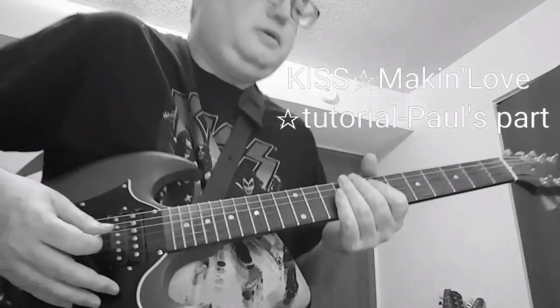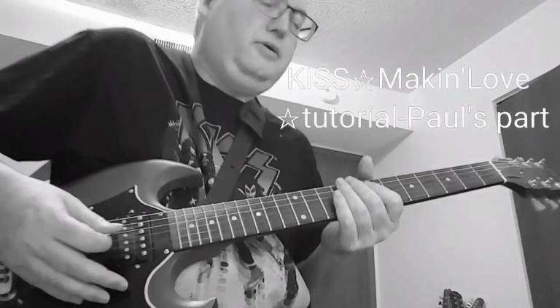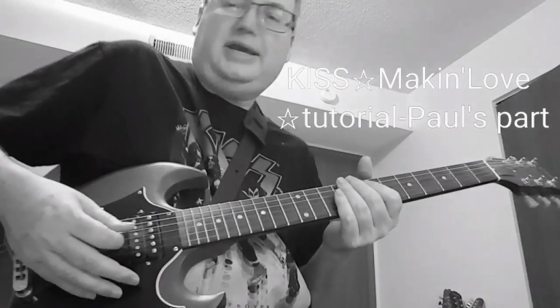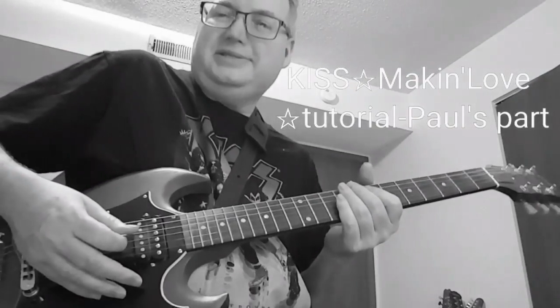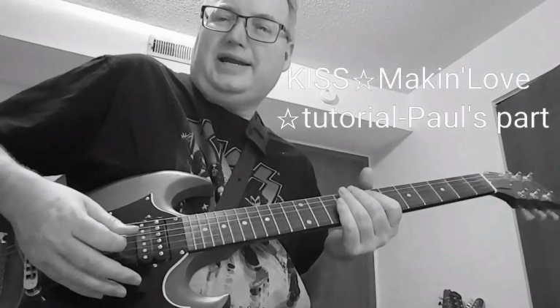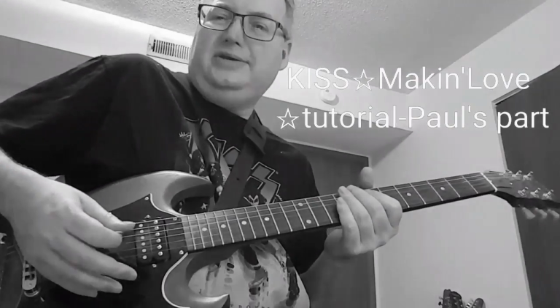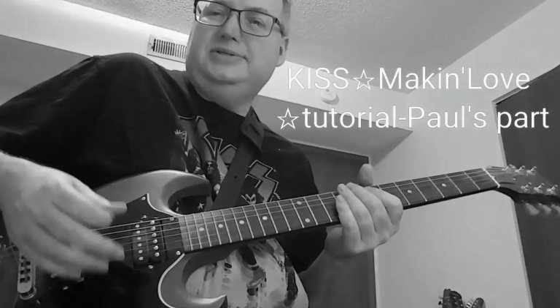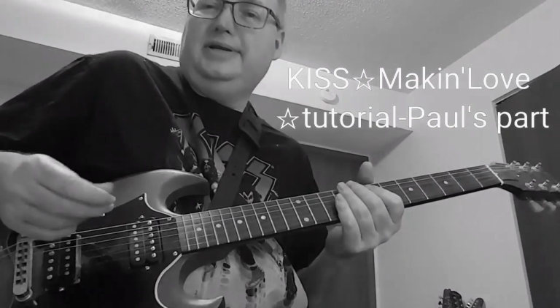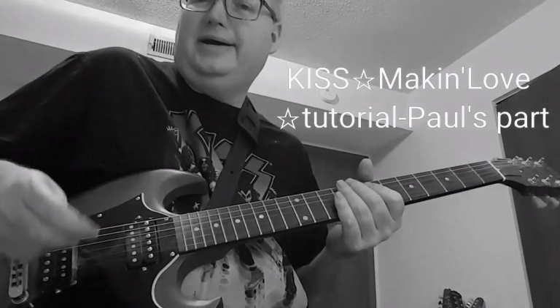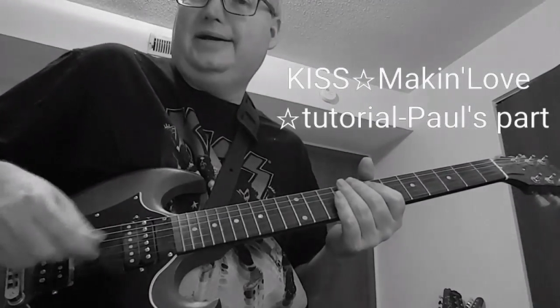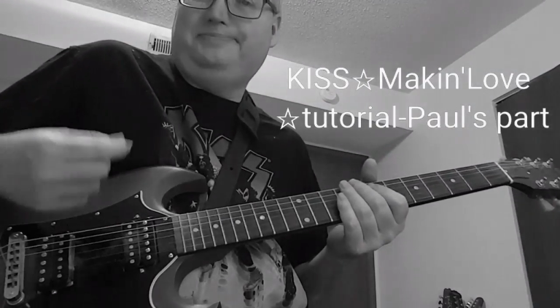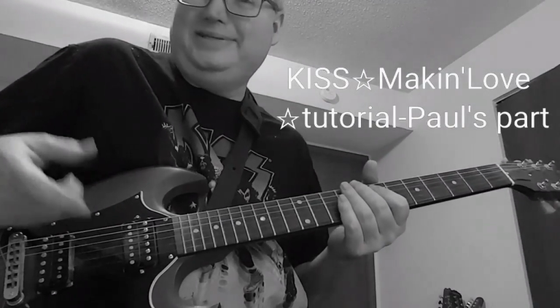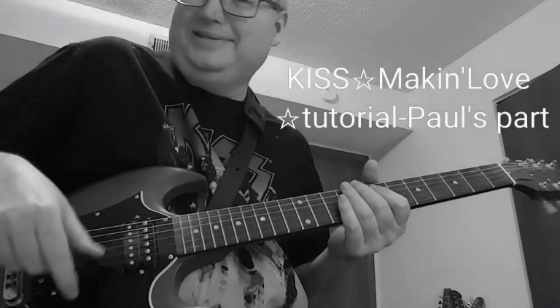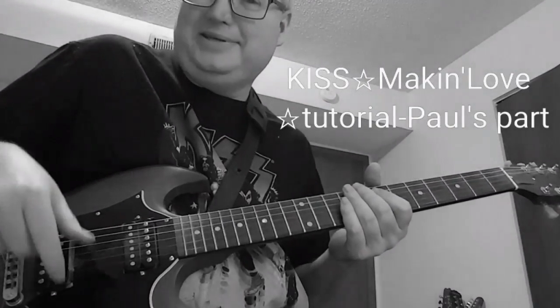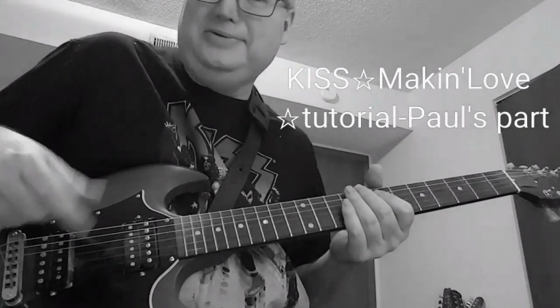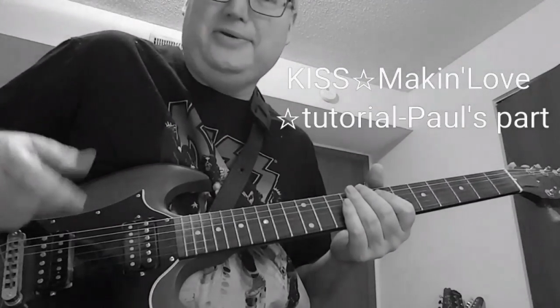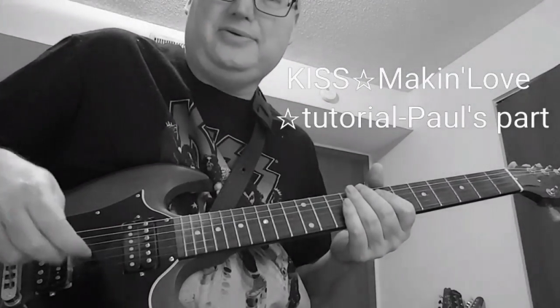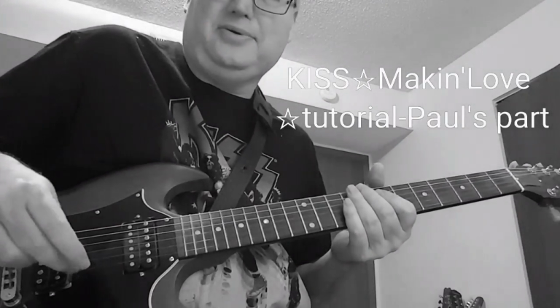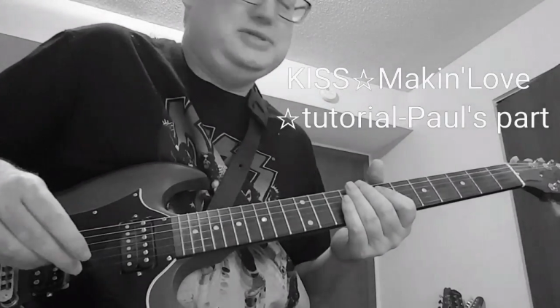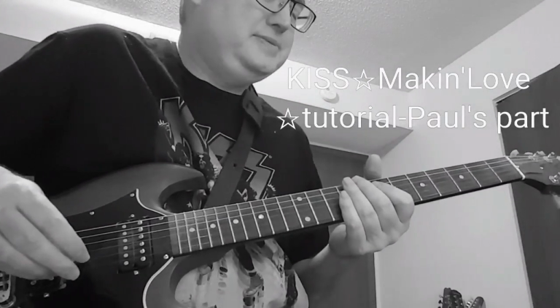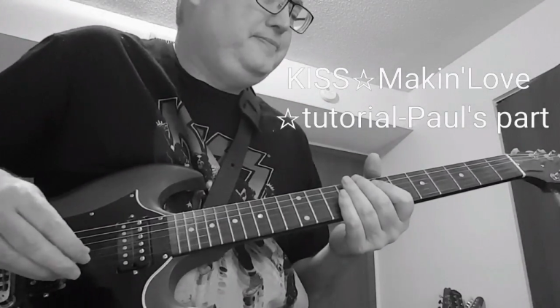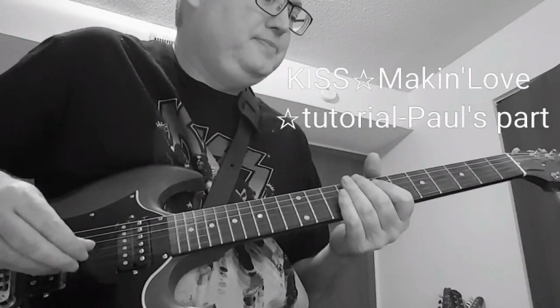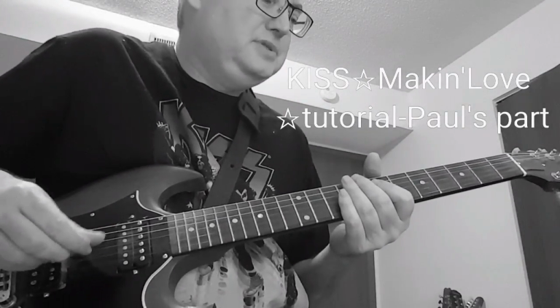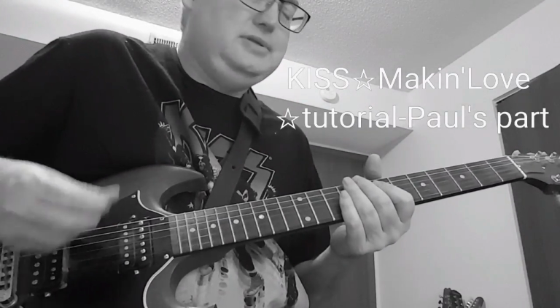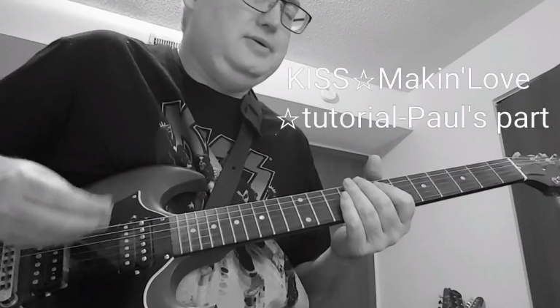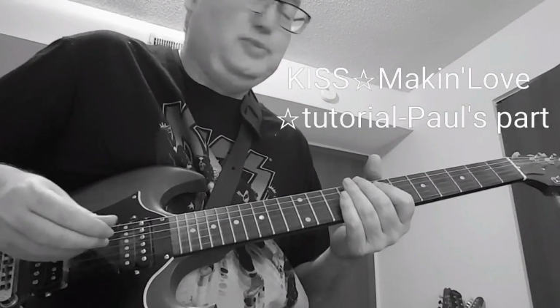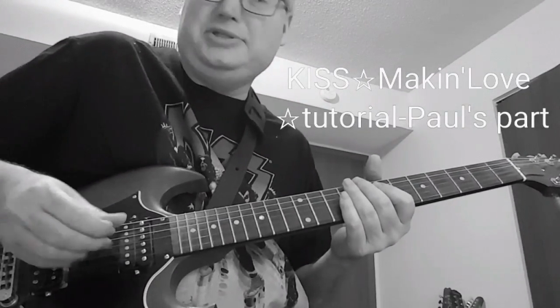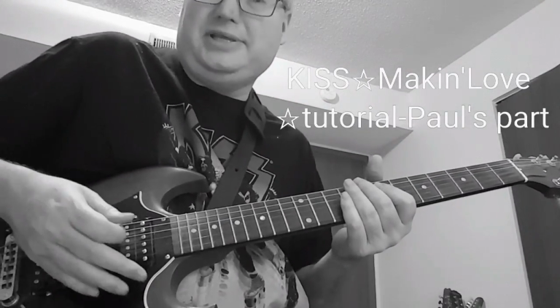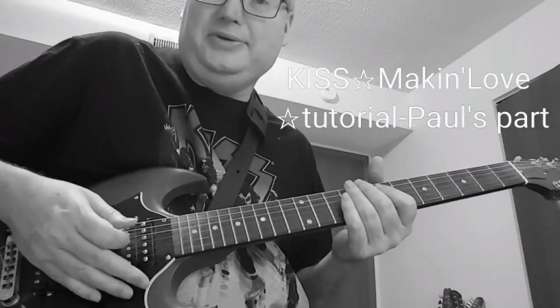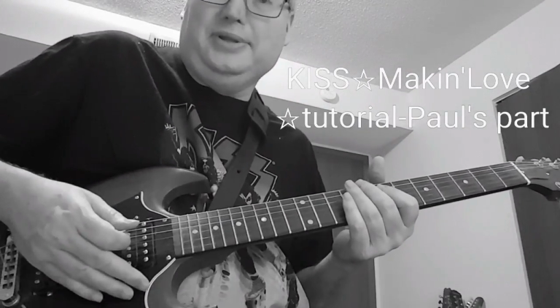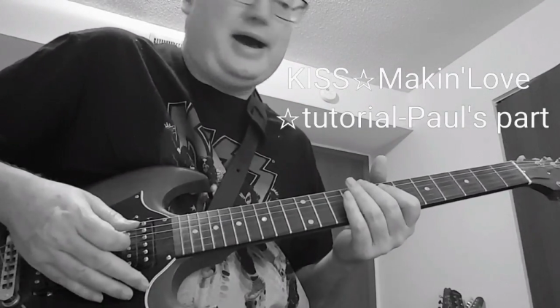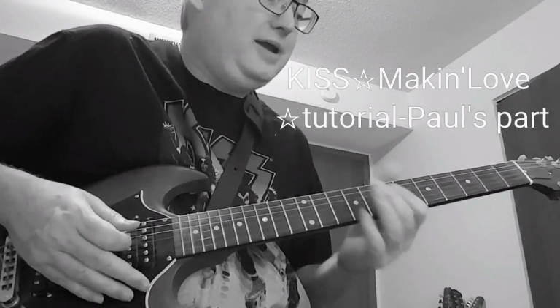He's just kind of using these little two-note chords, which they do a lot.